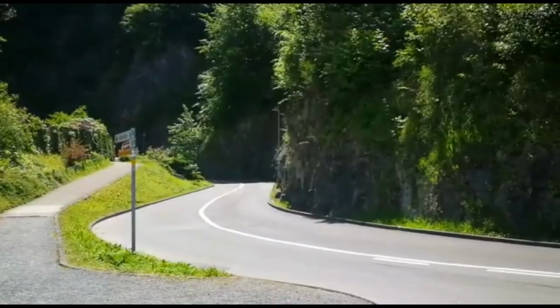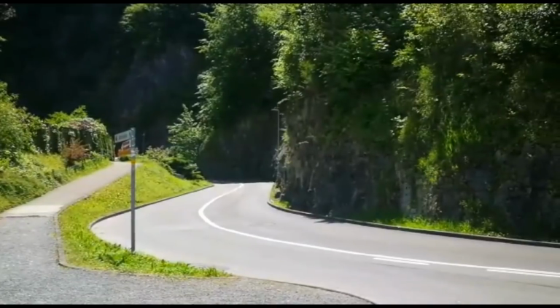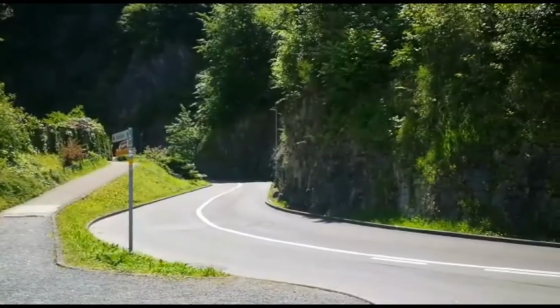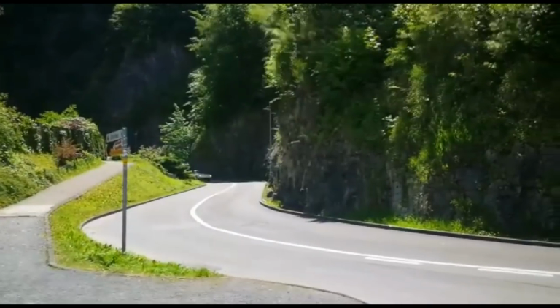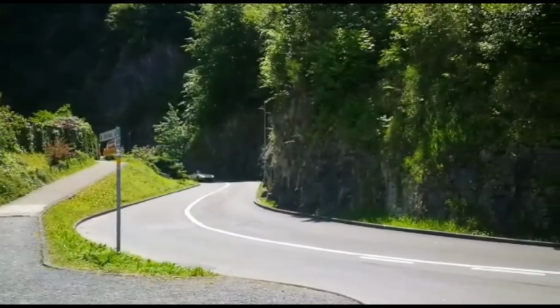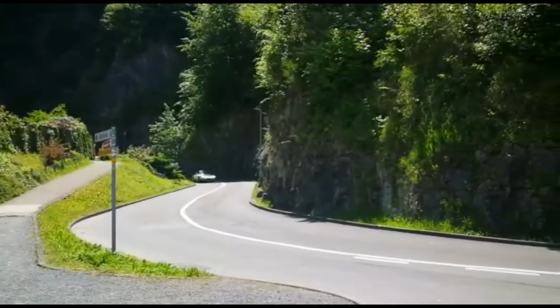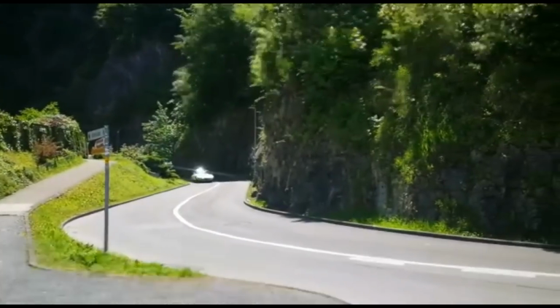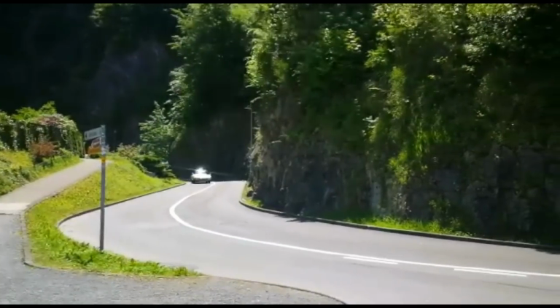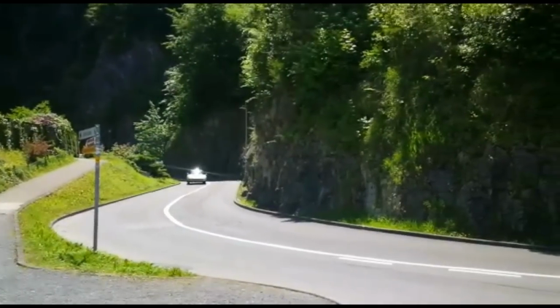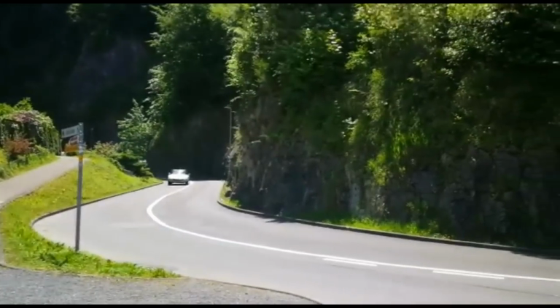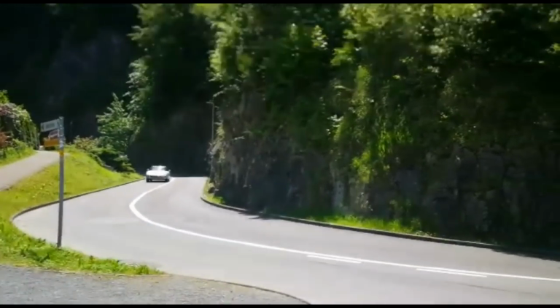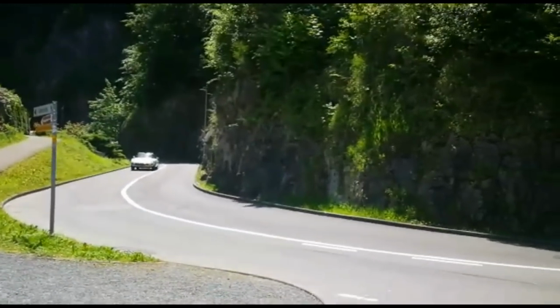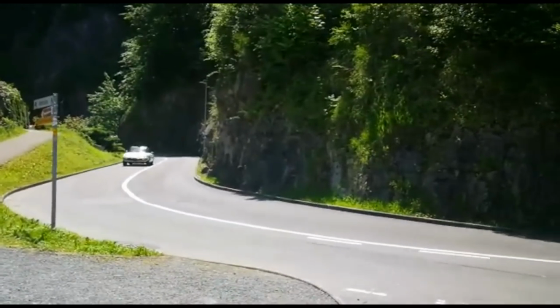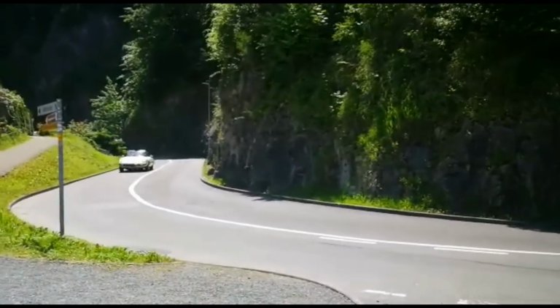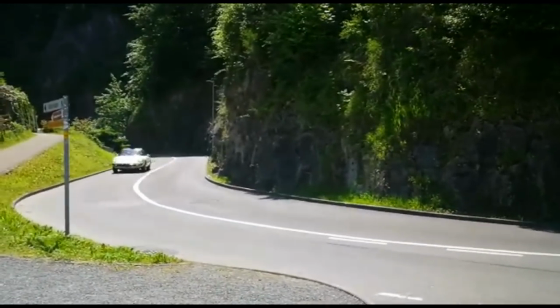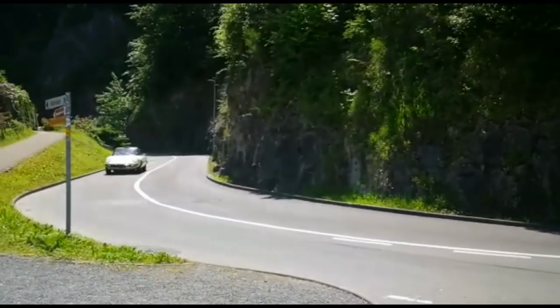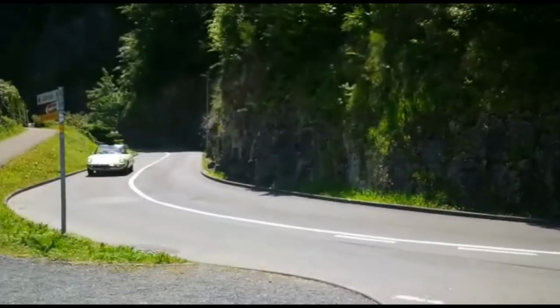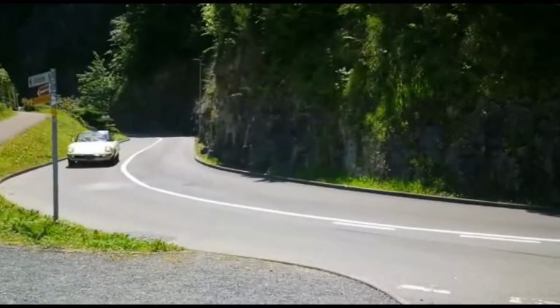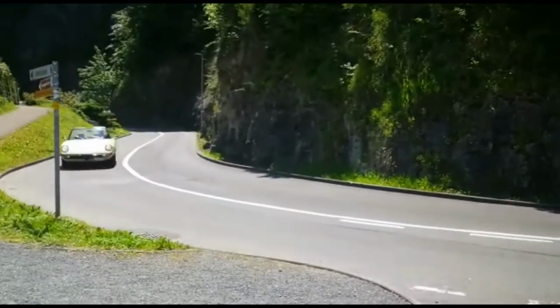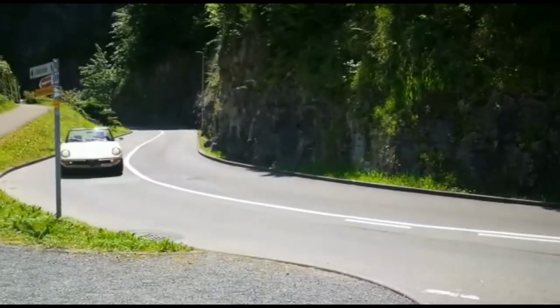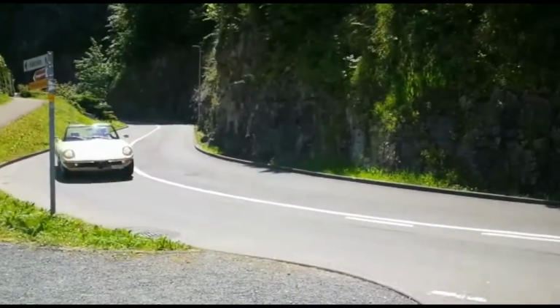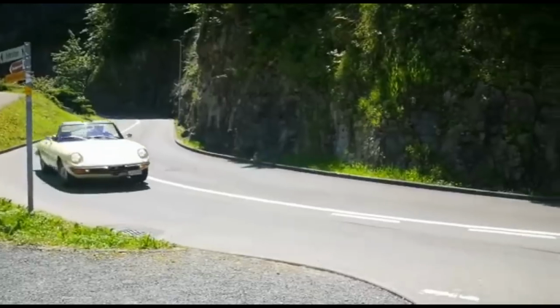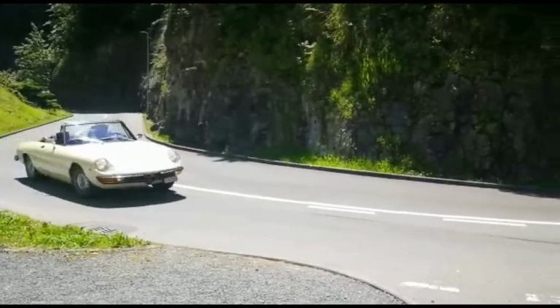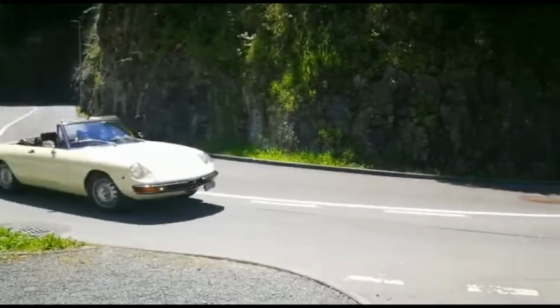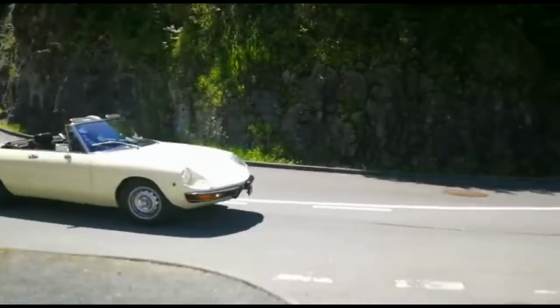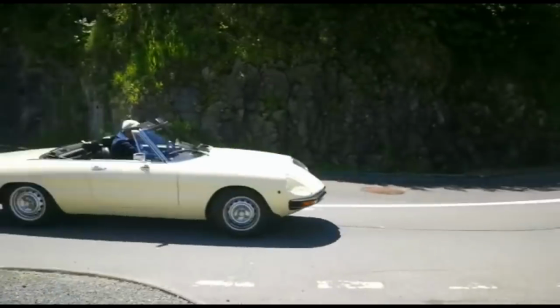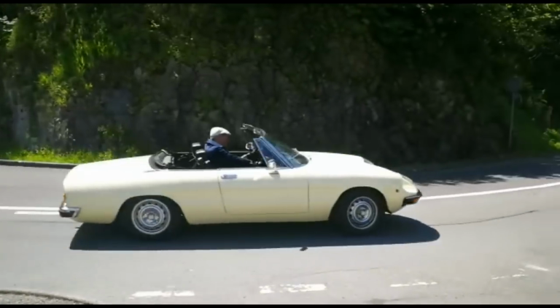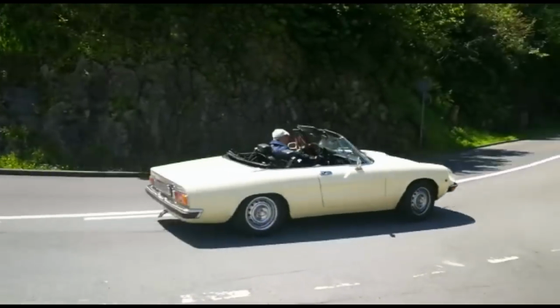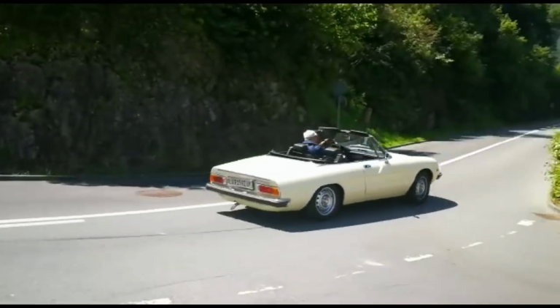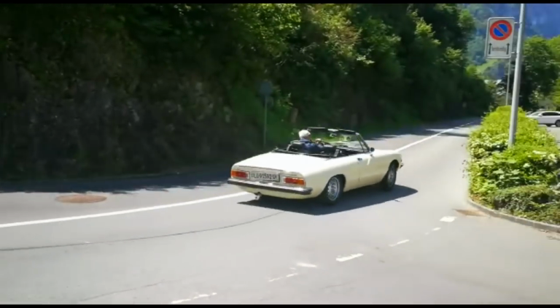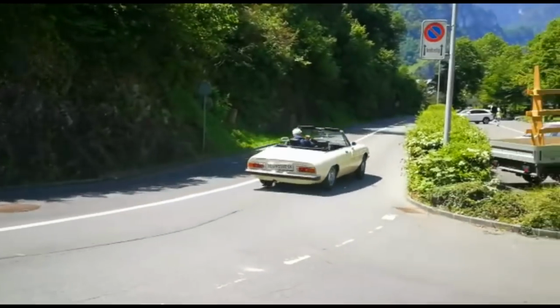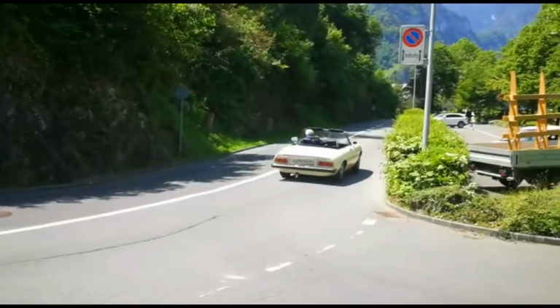It was in the year 1966 that the Alfa Romeo Spider was launched here in Switzerland at the Geneva Motor Show.